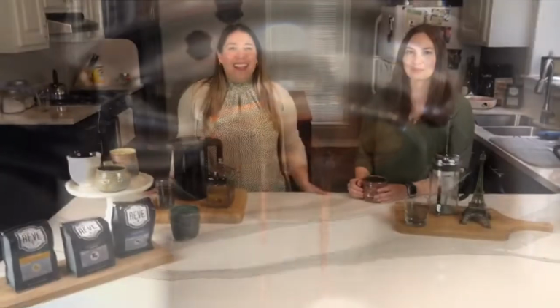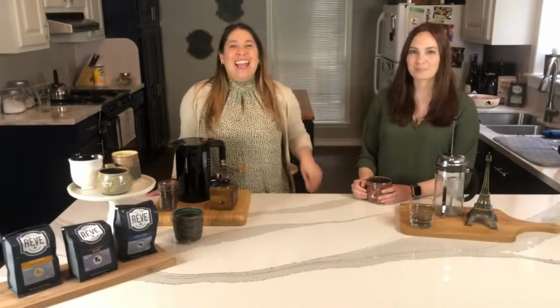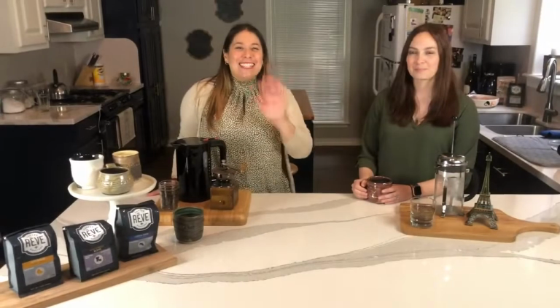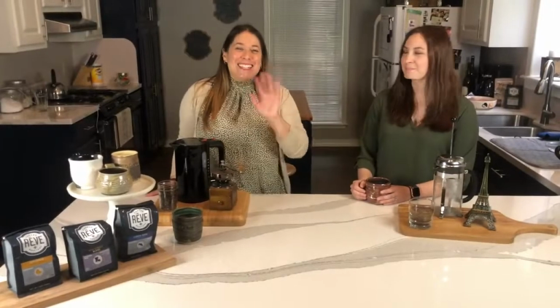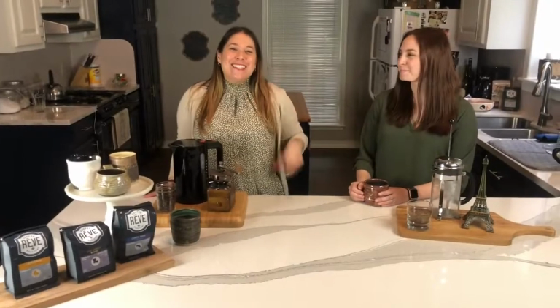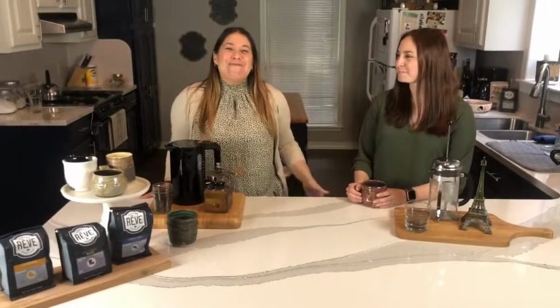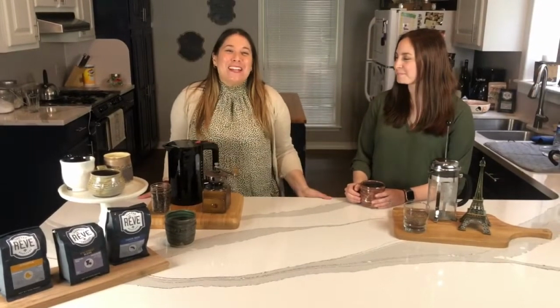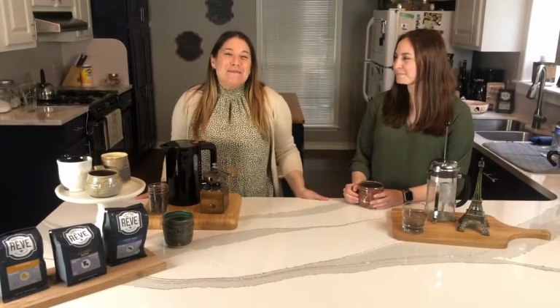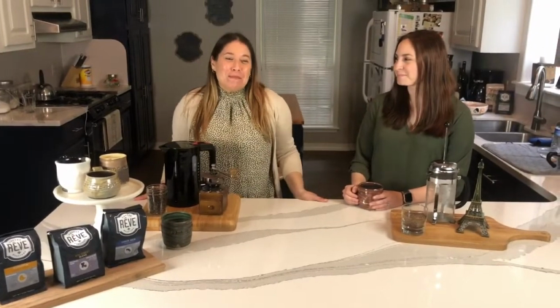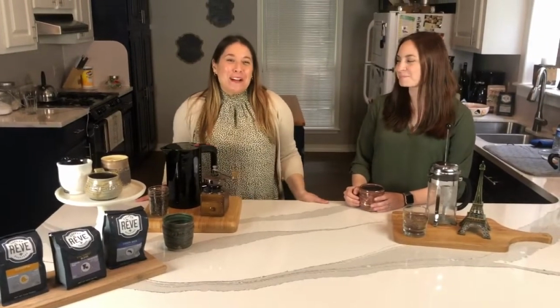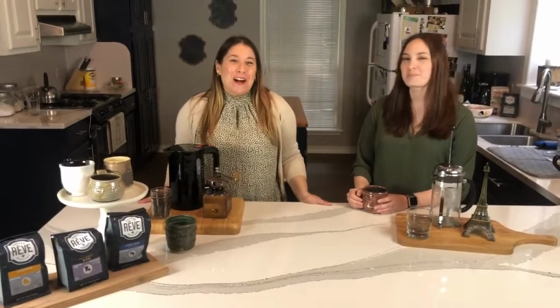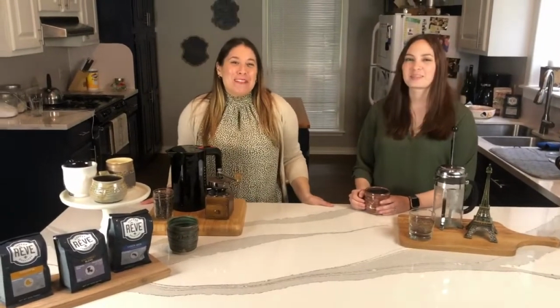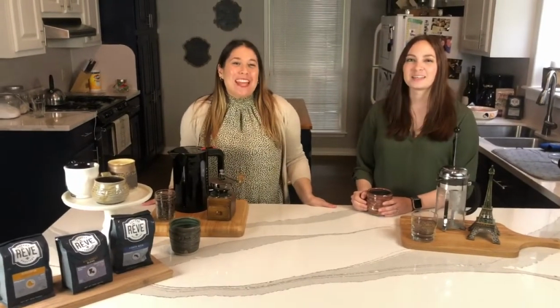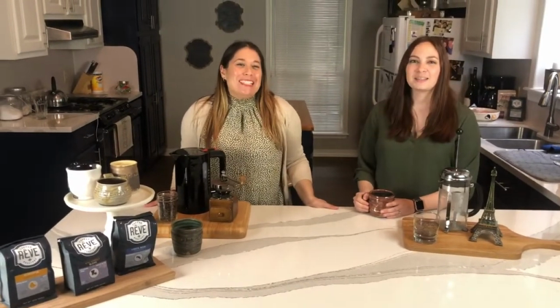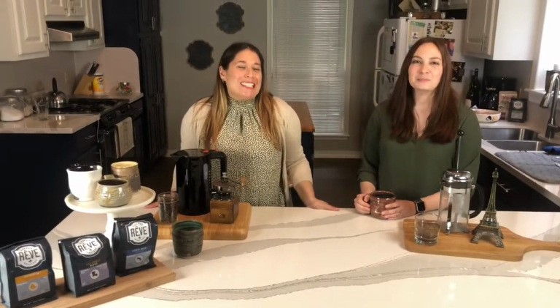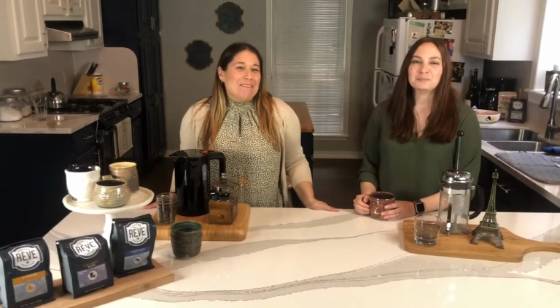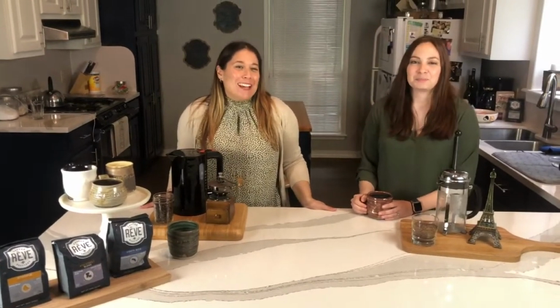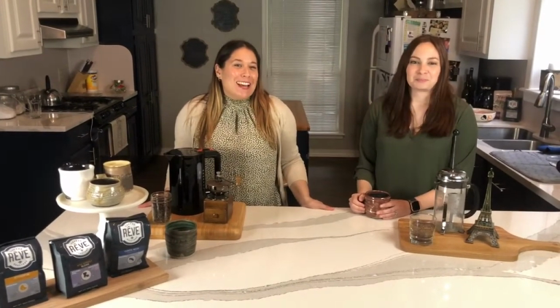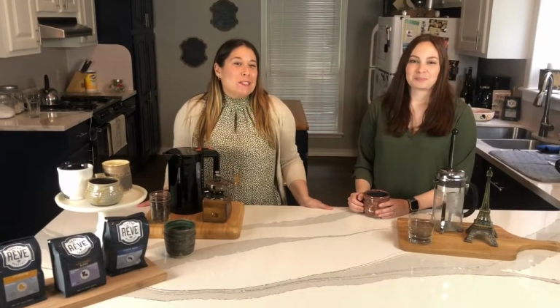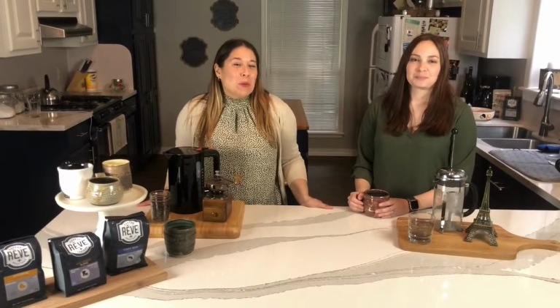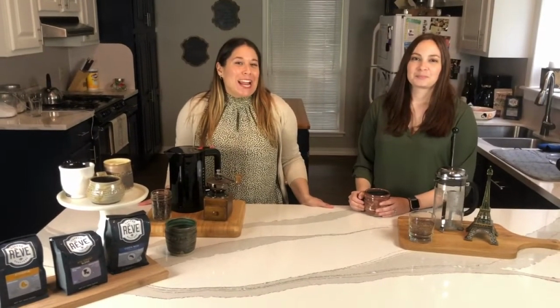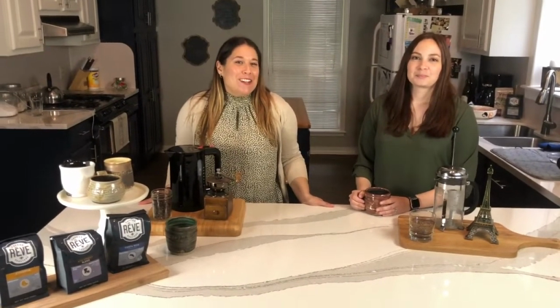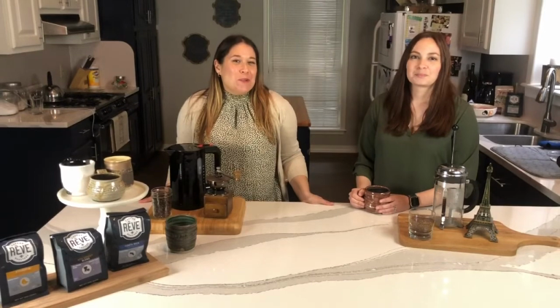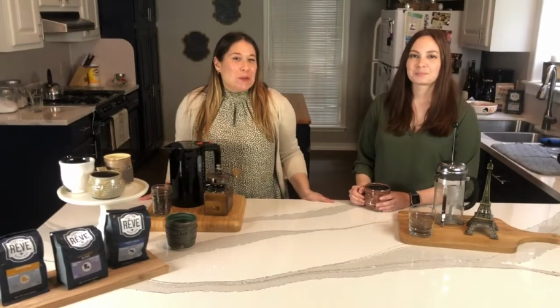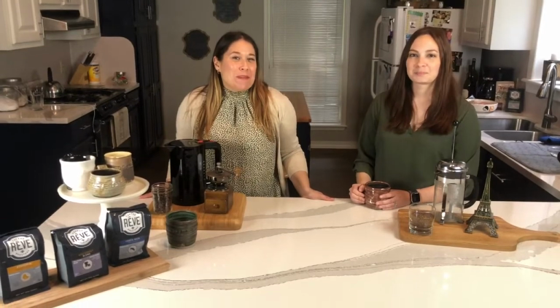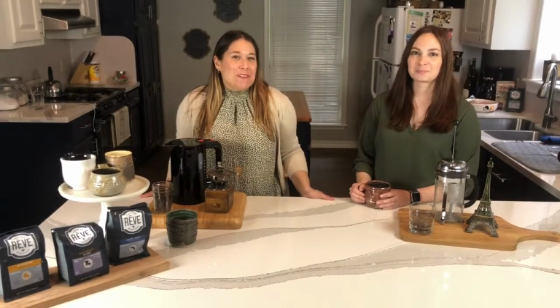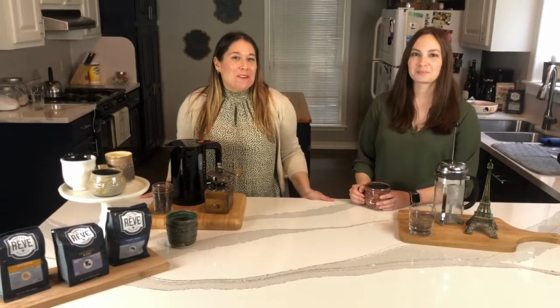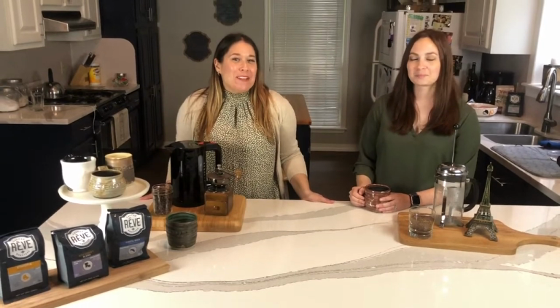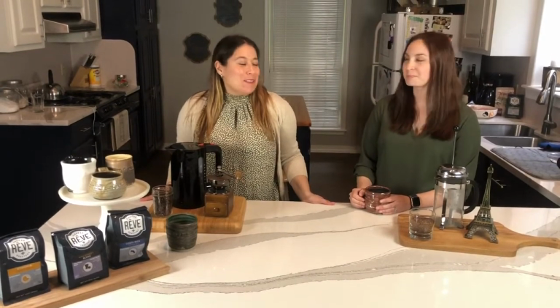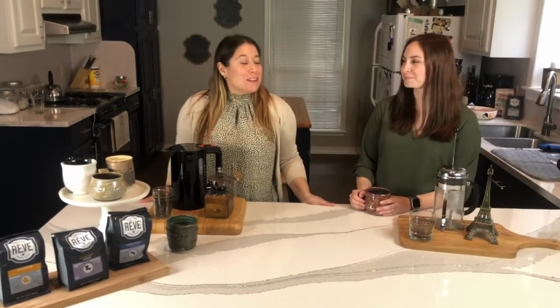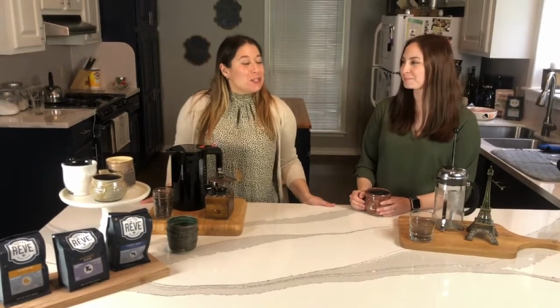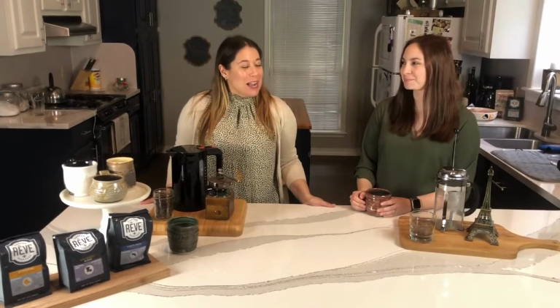Hey T&Gers, it's Amanda from Tampering Right Coffee. Today we're going to explore a new brewing method for you: the French Press.